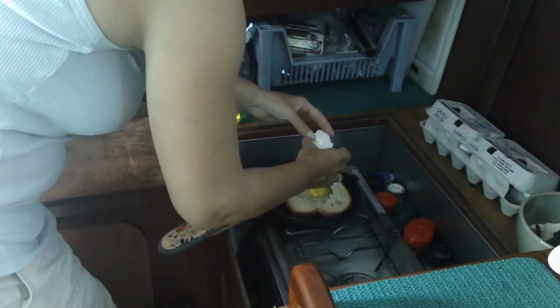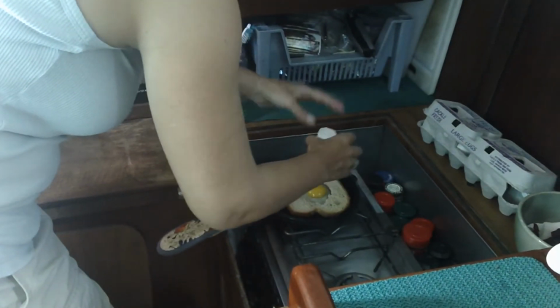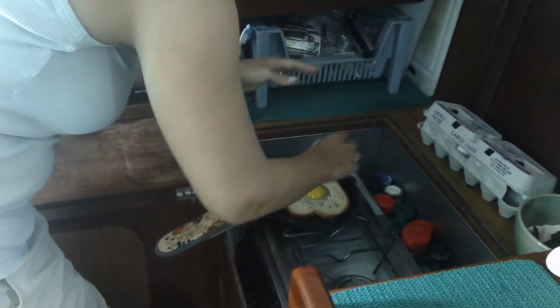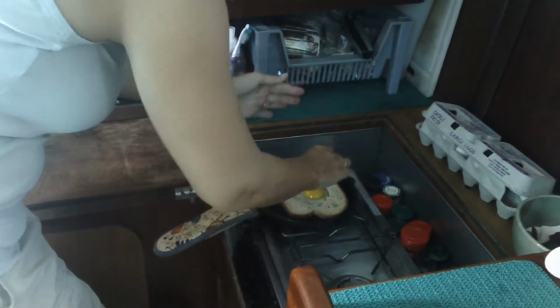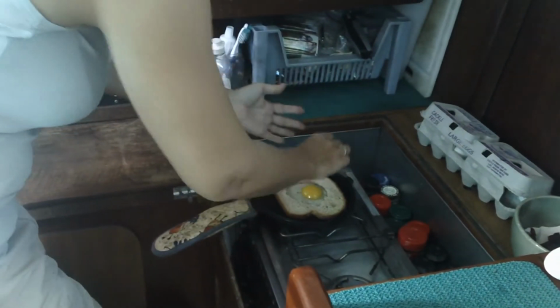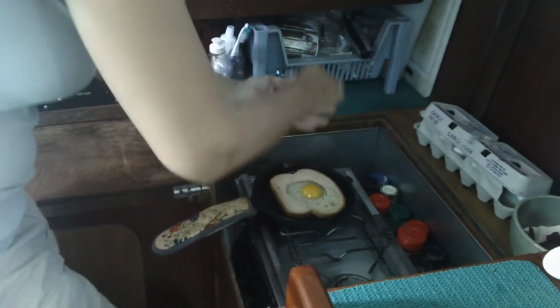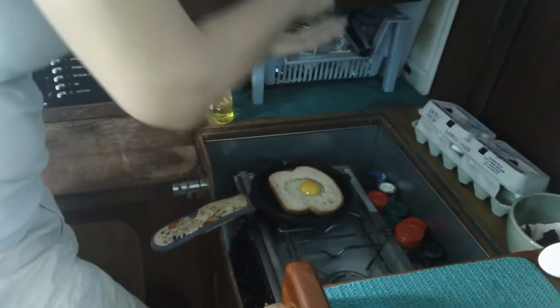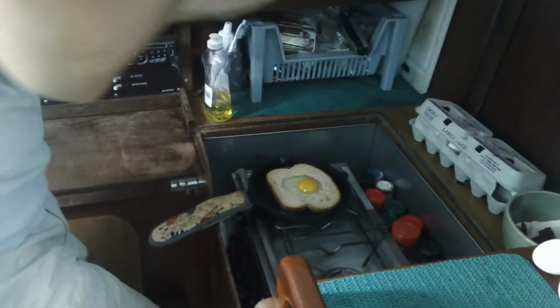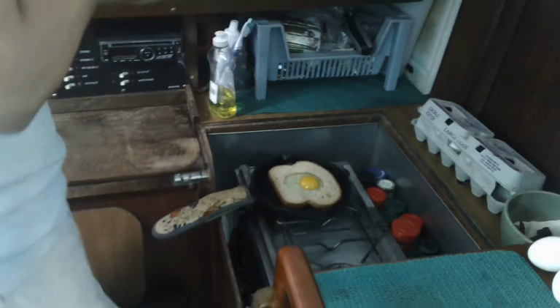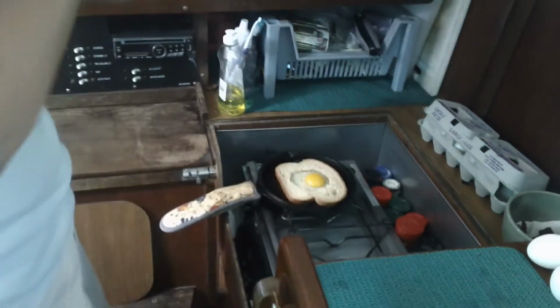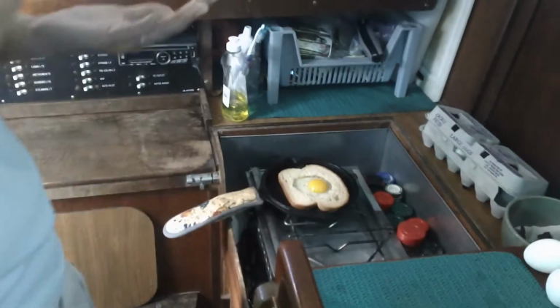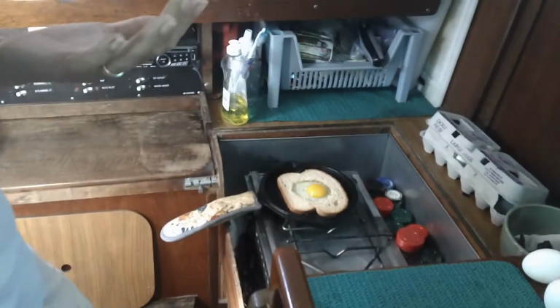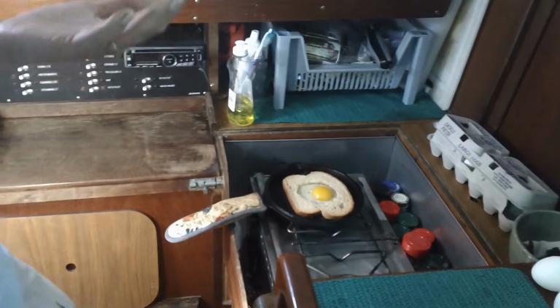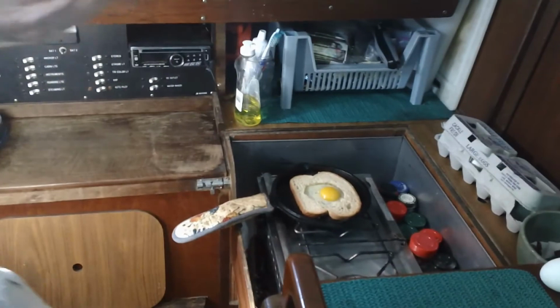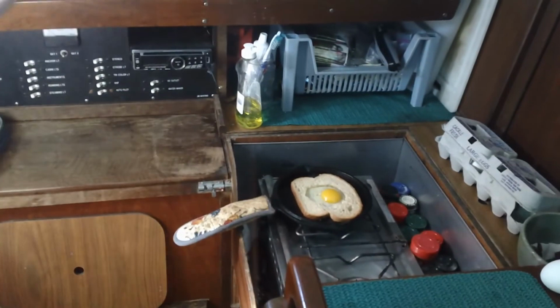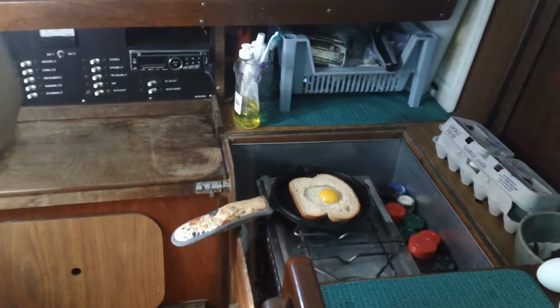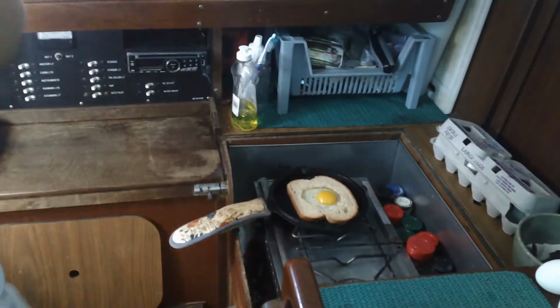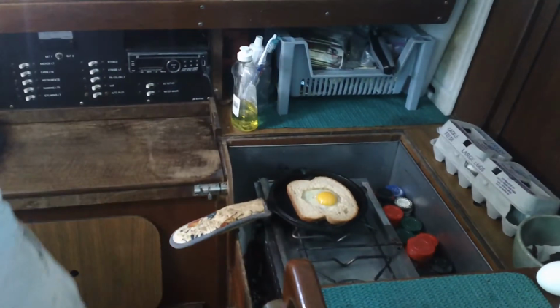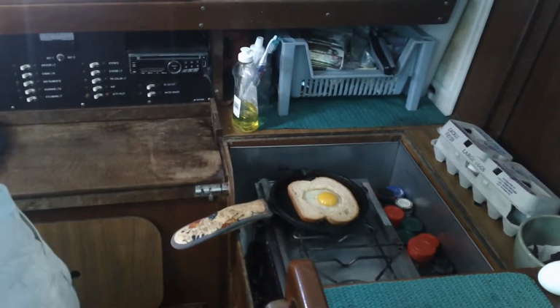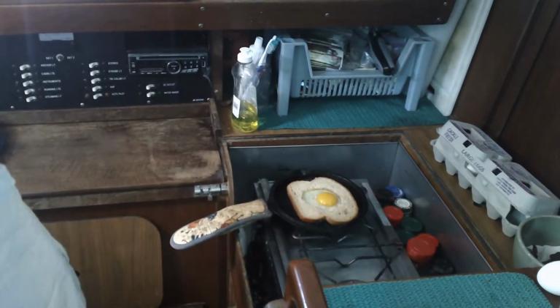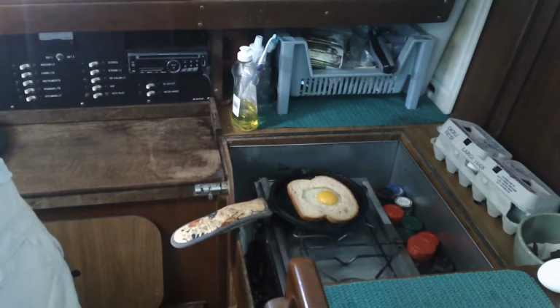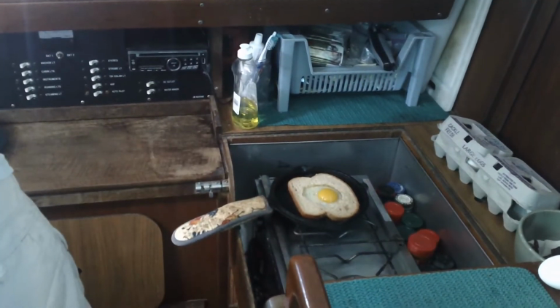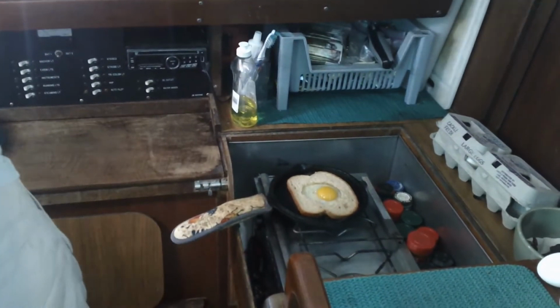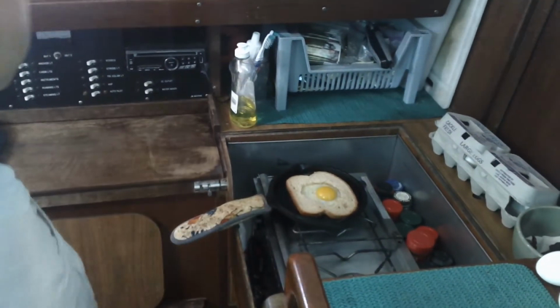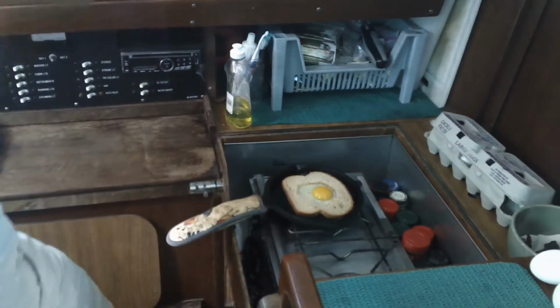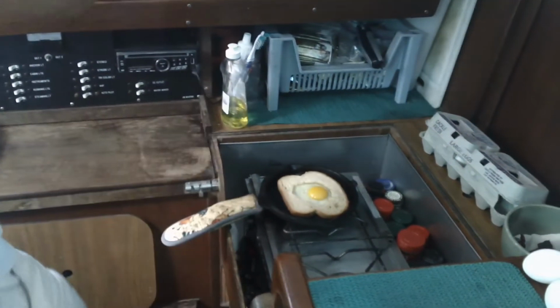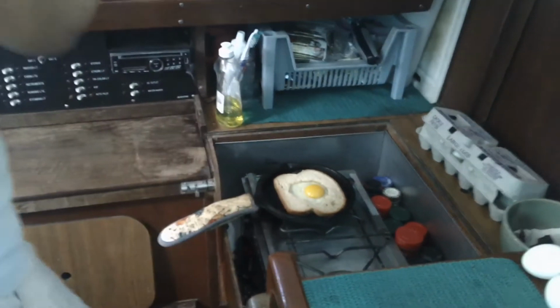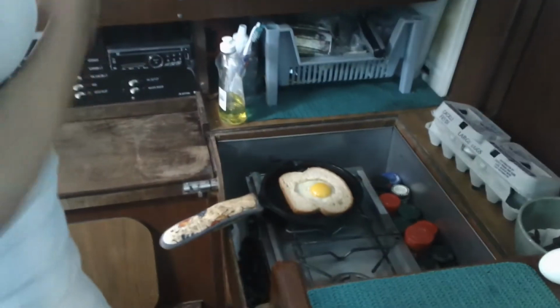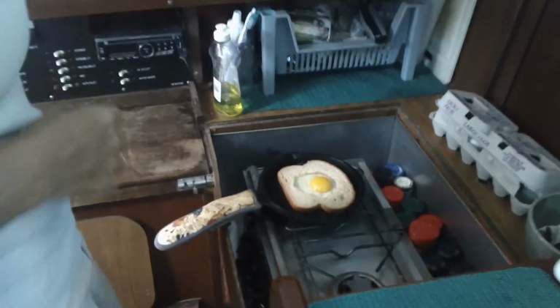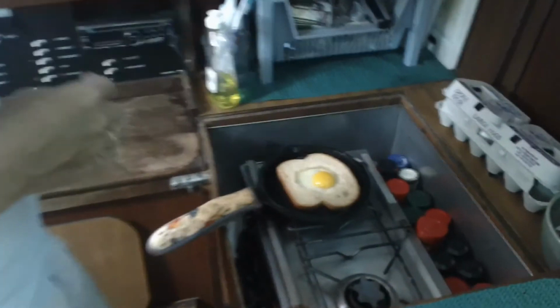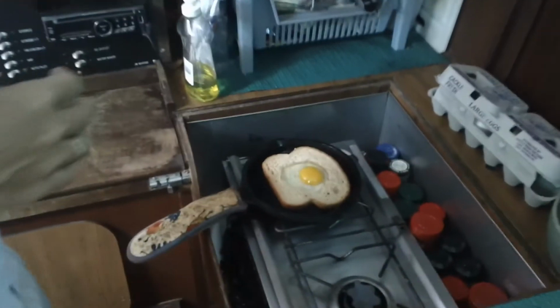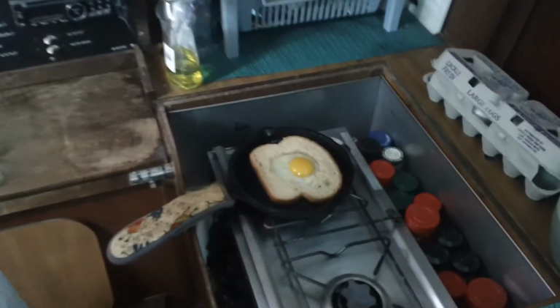So if it's really rough out and you want to make eggs but don't want them to go all over the place, yep — that's how you do it. This is the way to control them.